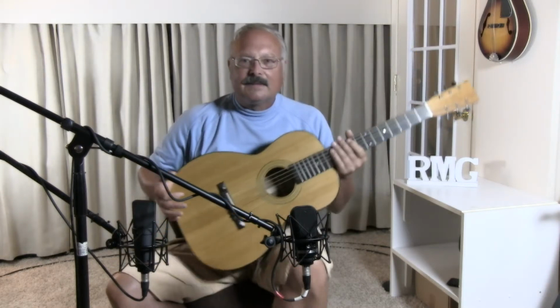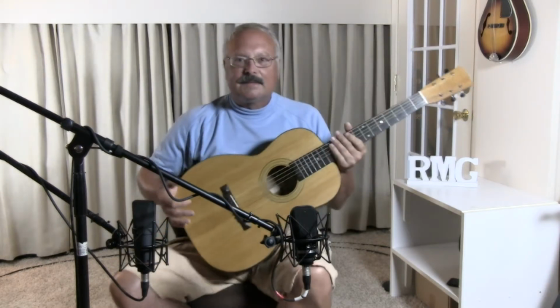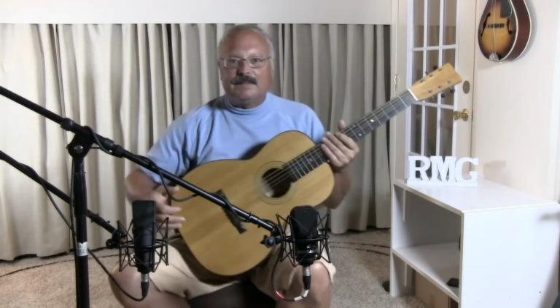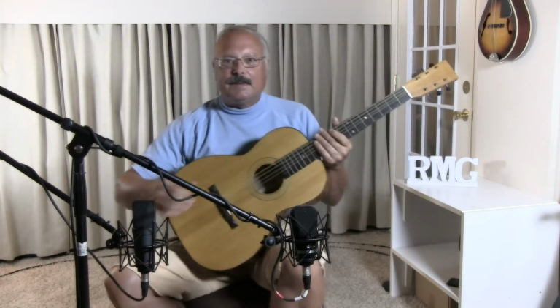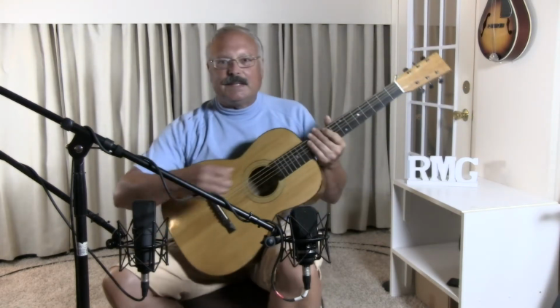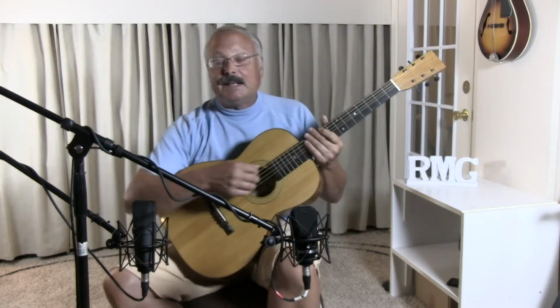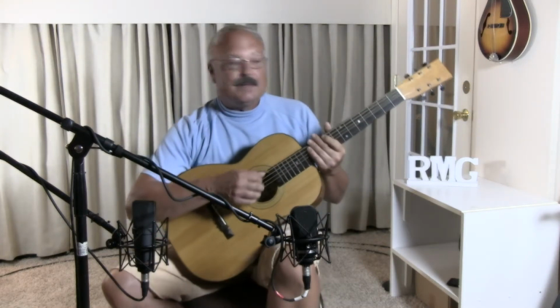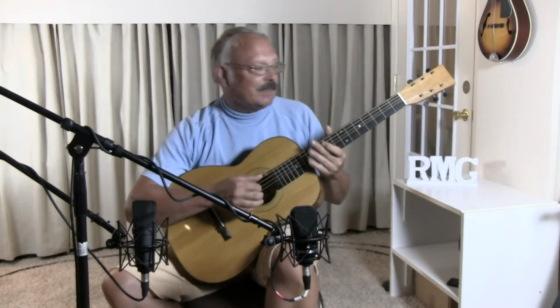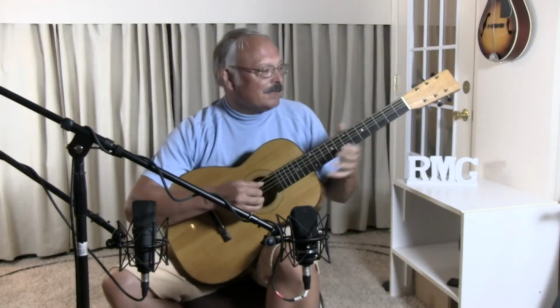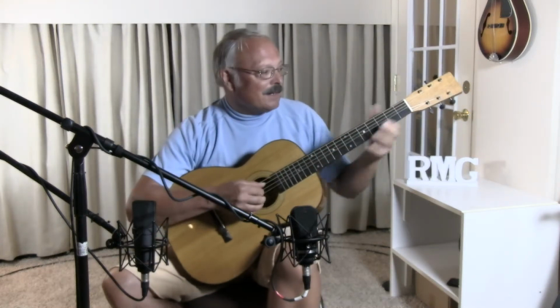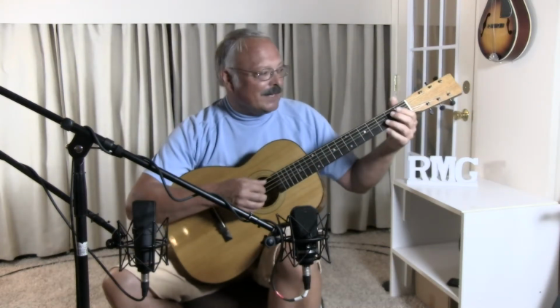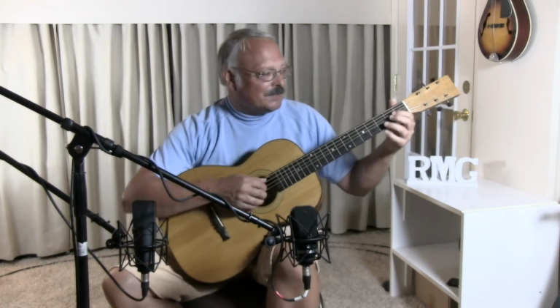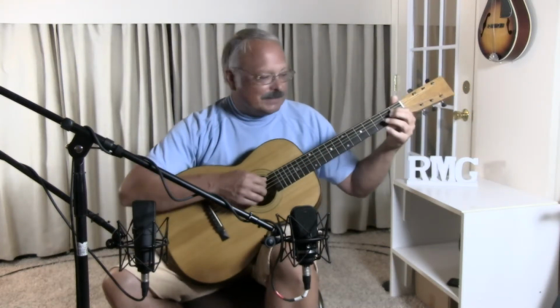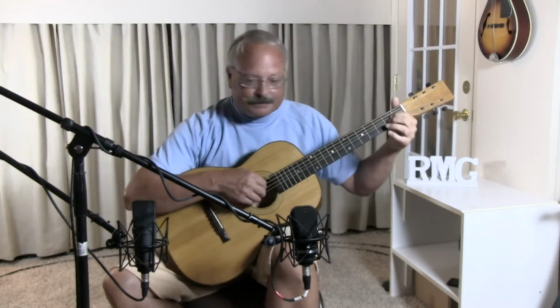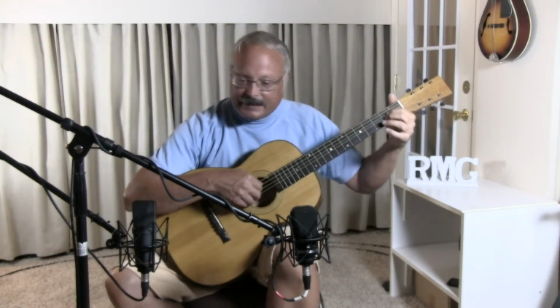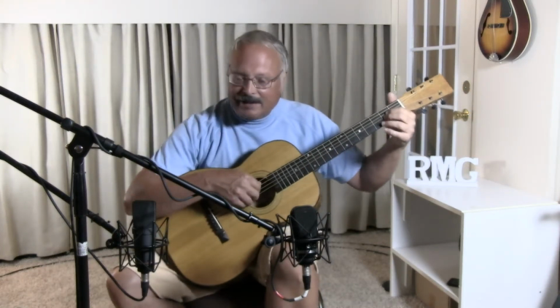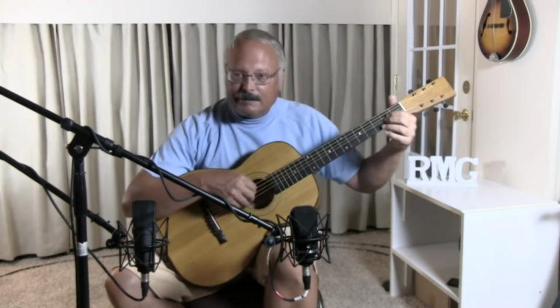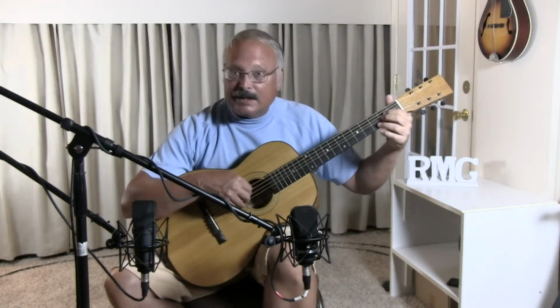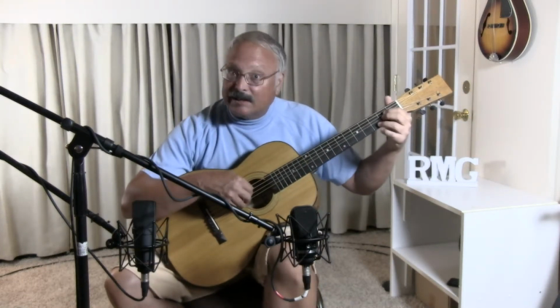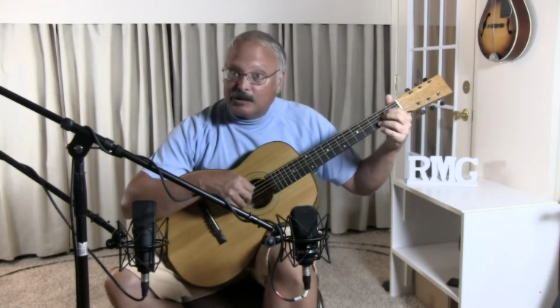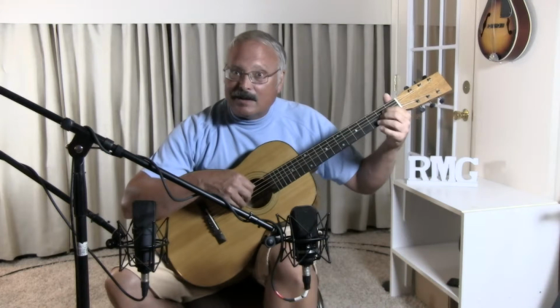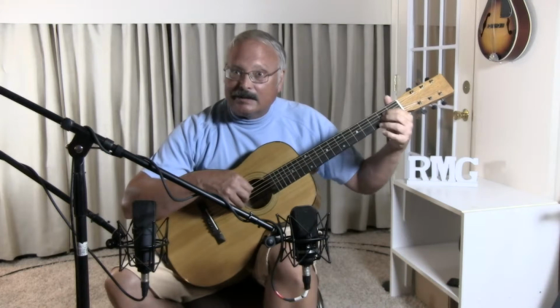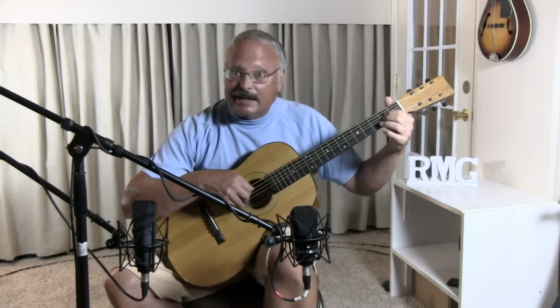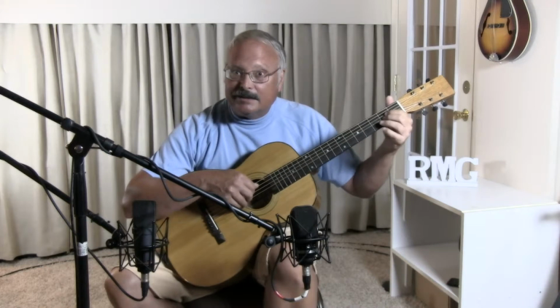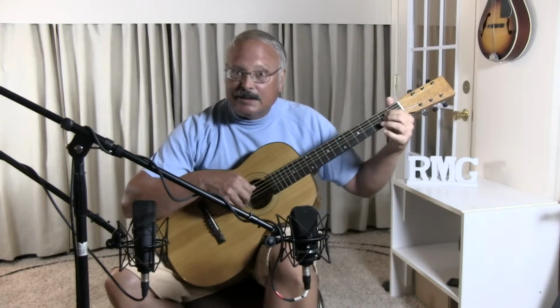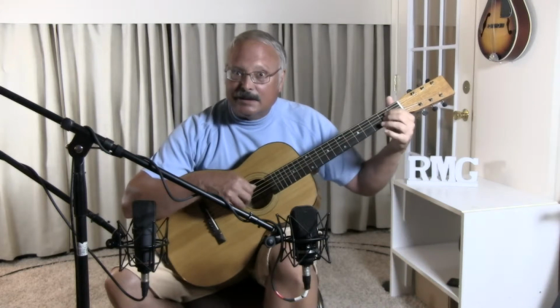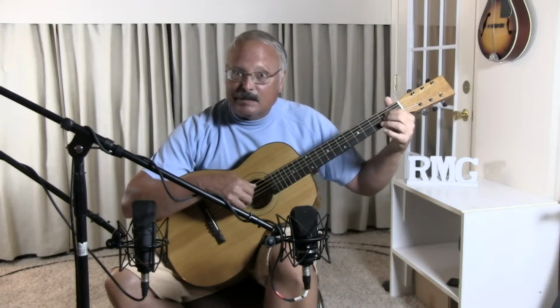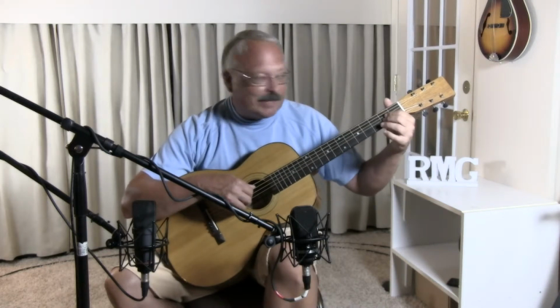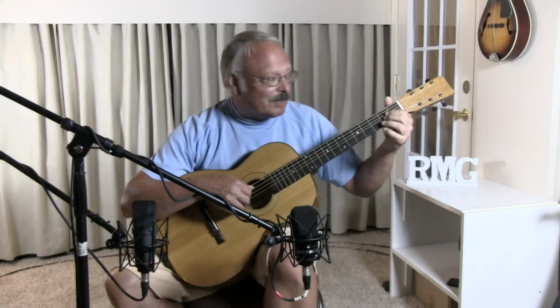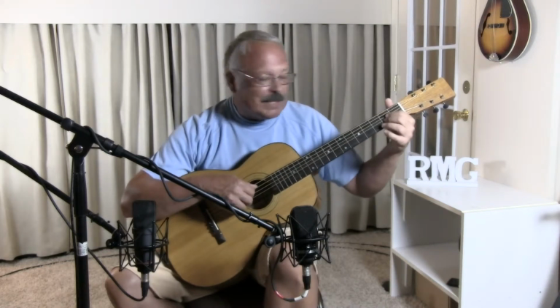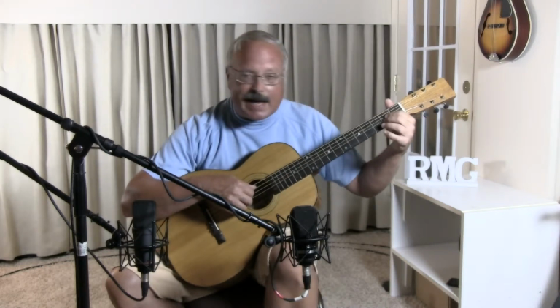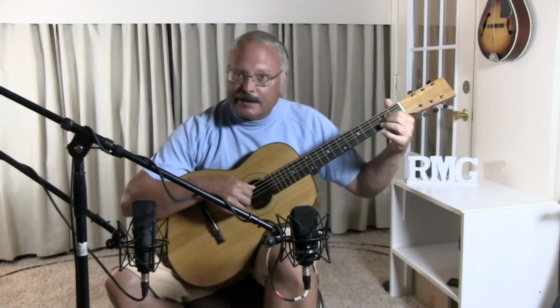So, you can hear this guitar actually has a very strong loud tone, almost like a piano.